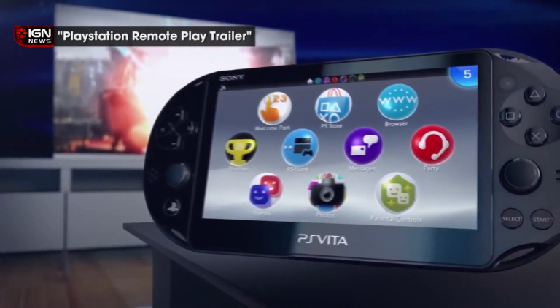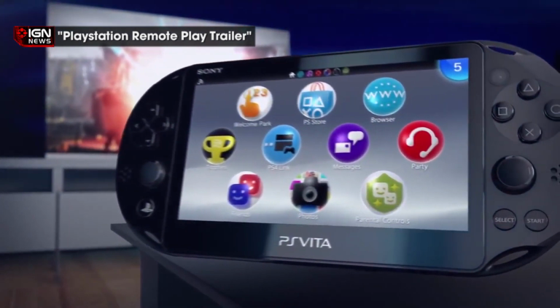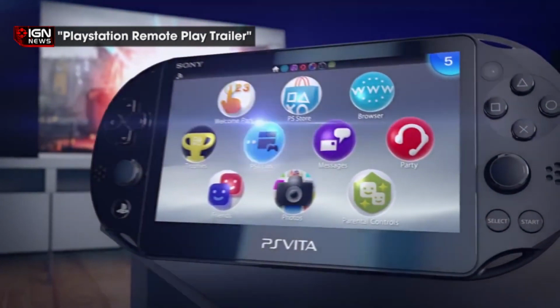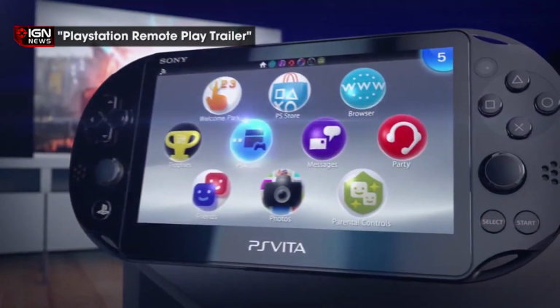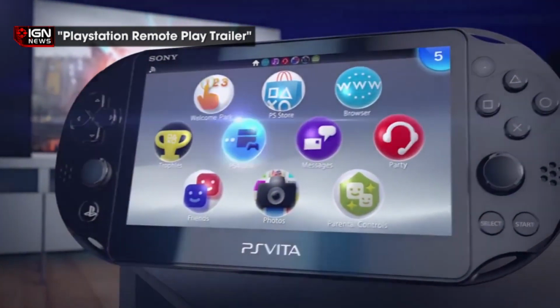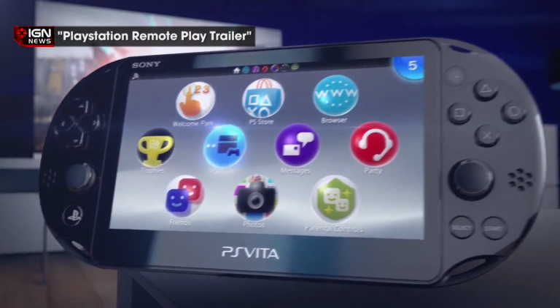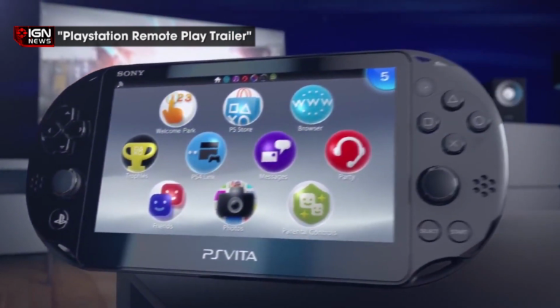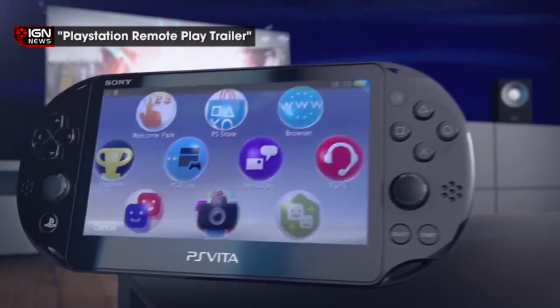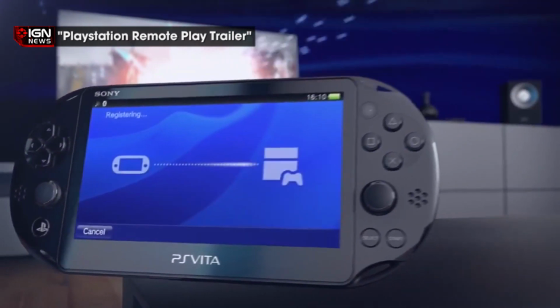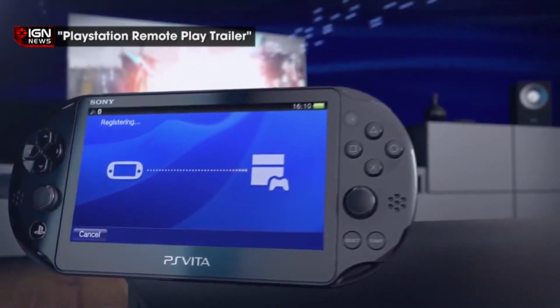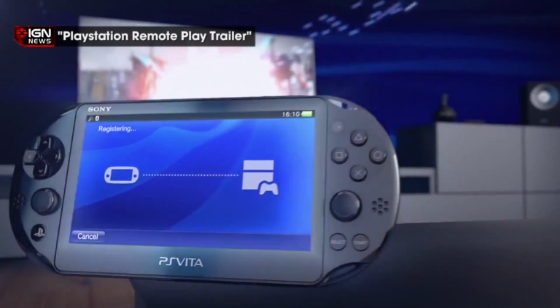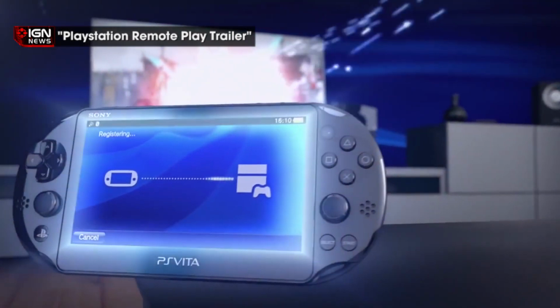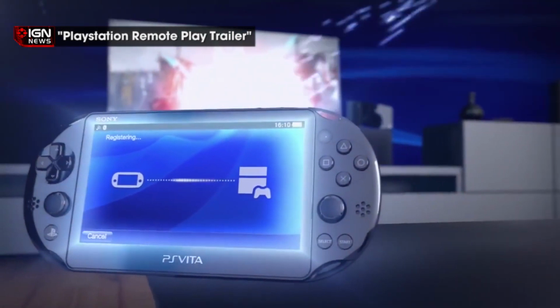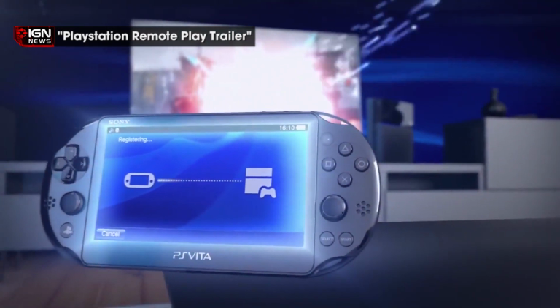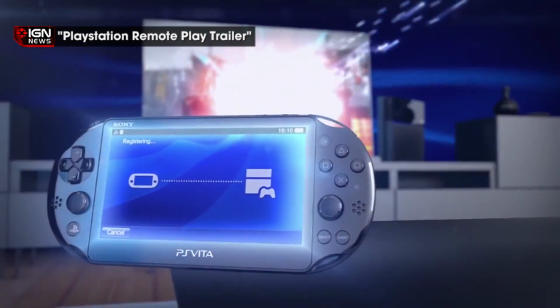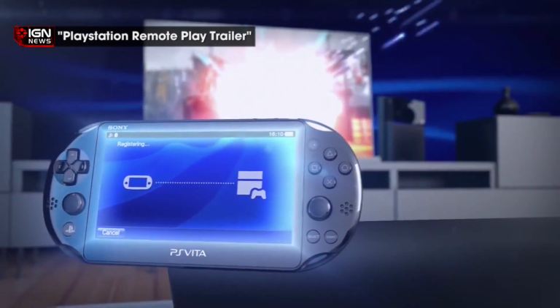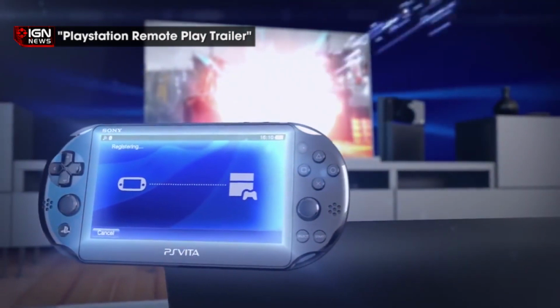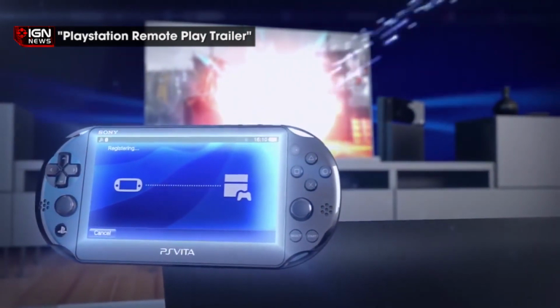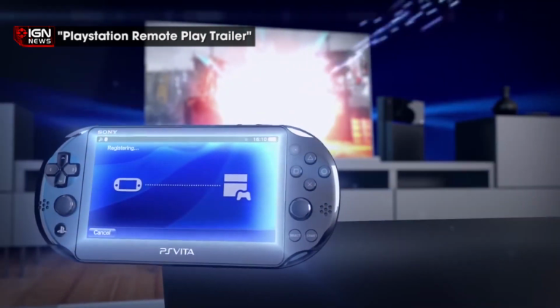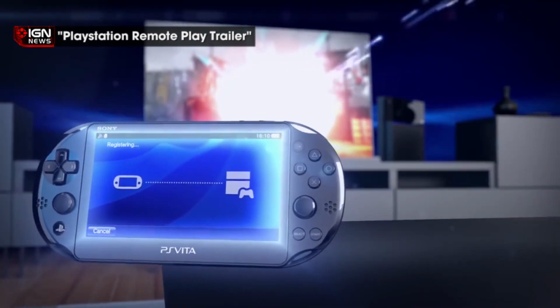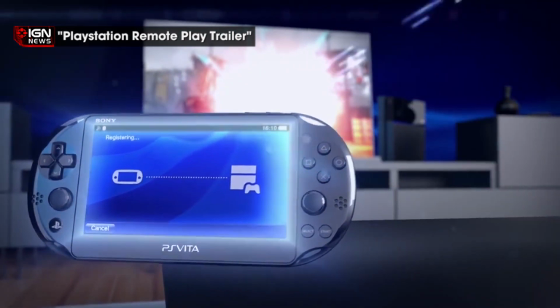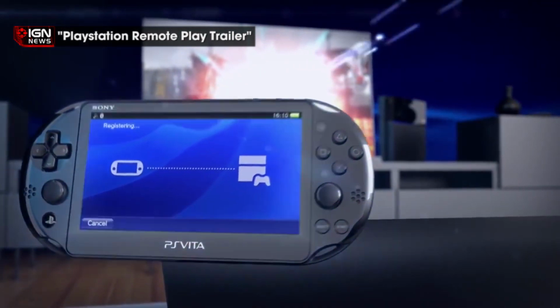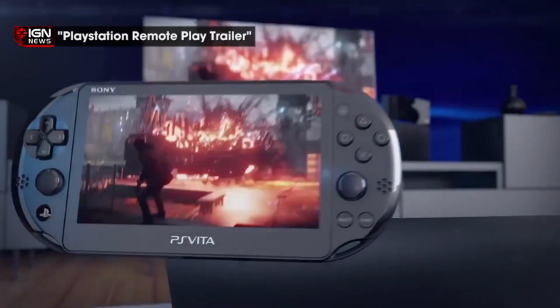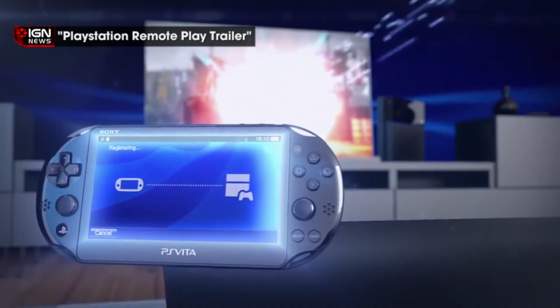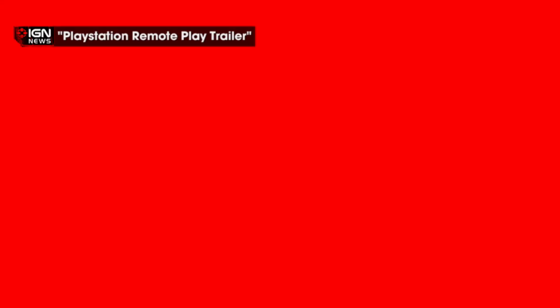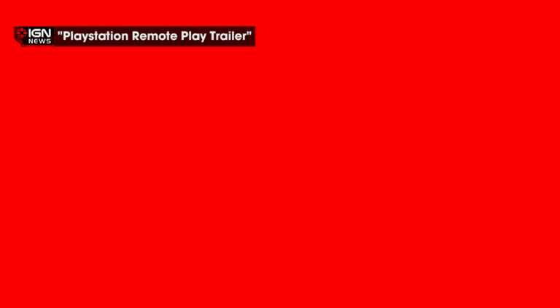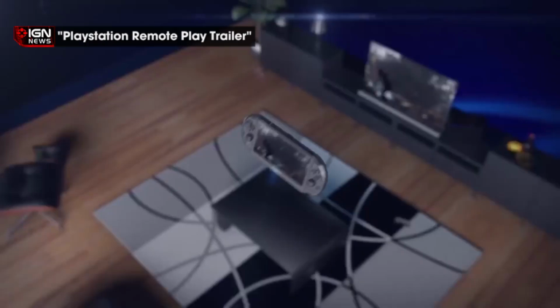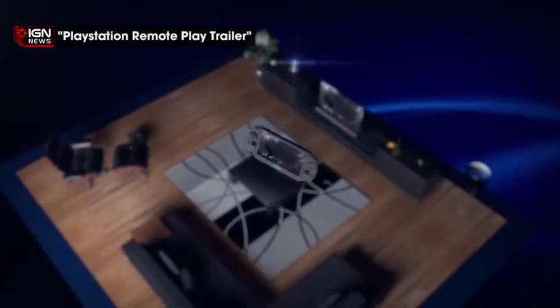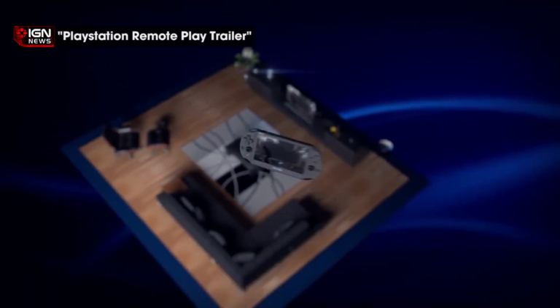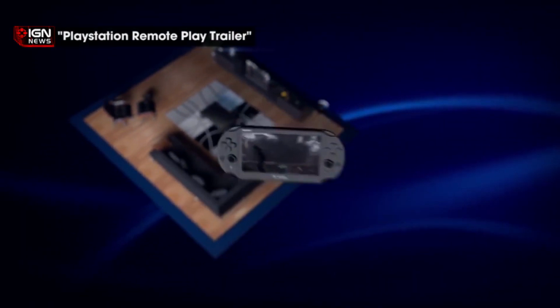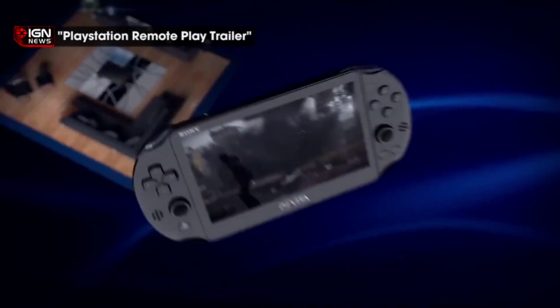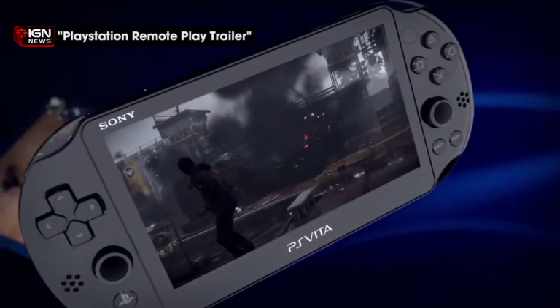It's very much designed to be used elsewhere in the home rather than out and about. If you want to play a game, the new GC-M10 game control mount must be used to connect your DualShock 4 to the device, and then you'll be able to play through home WiFi.